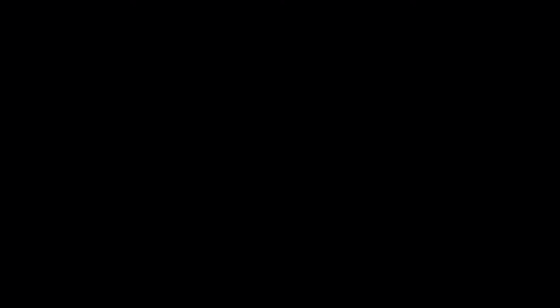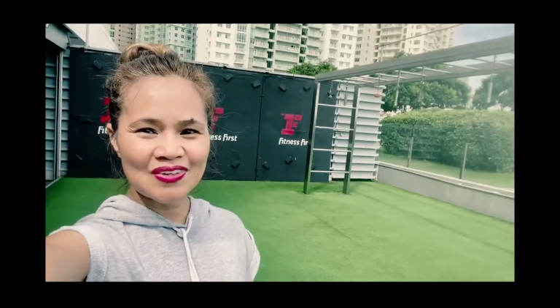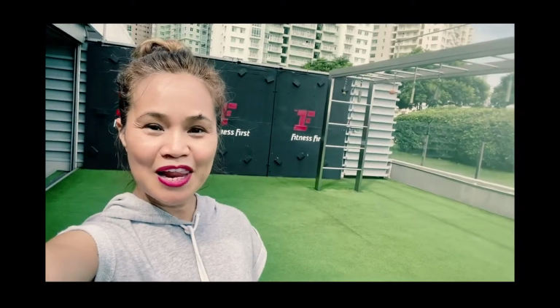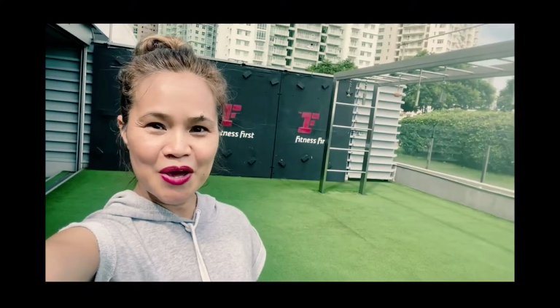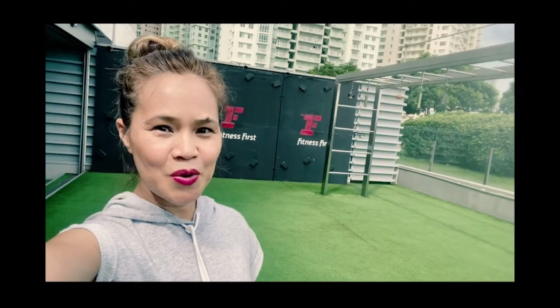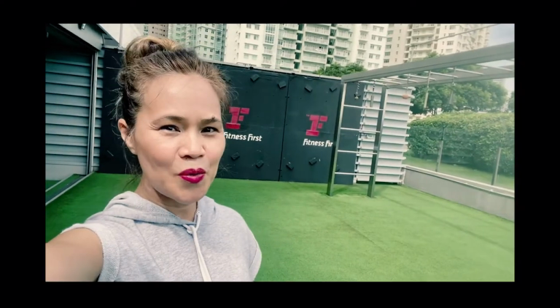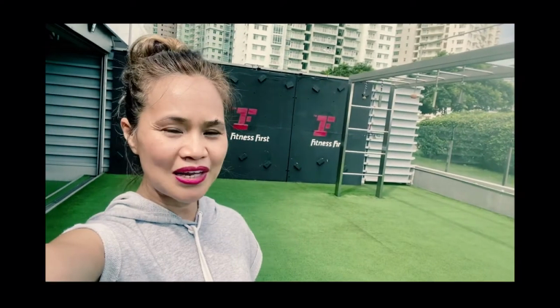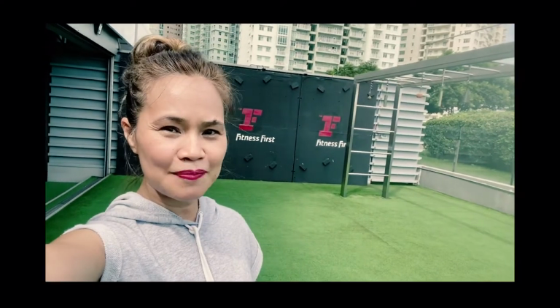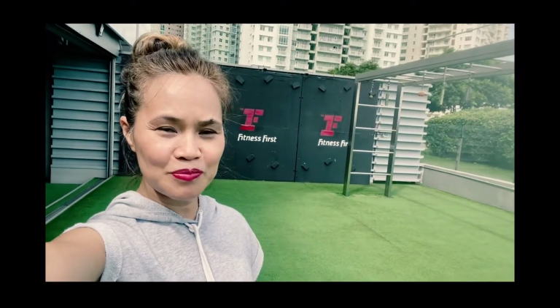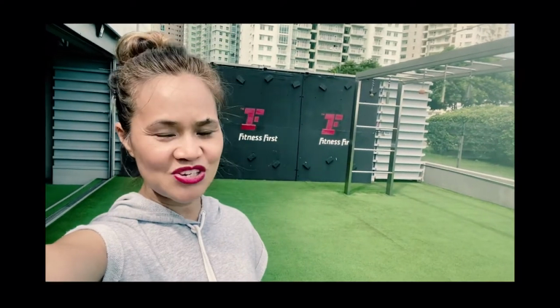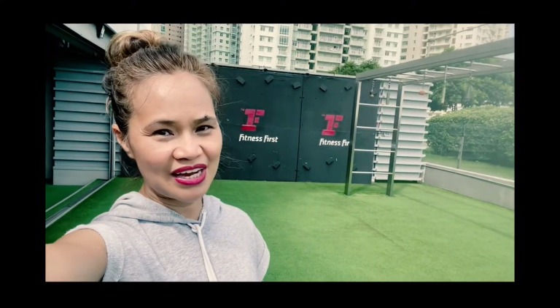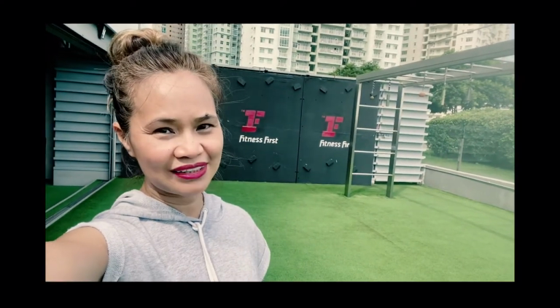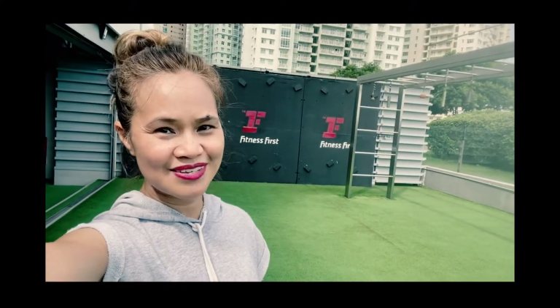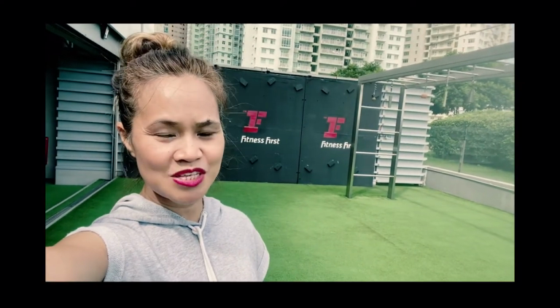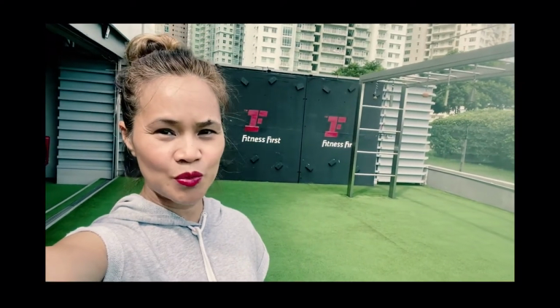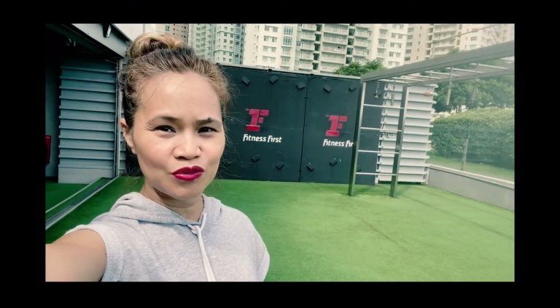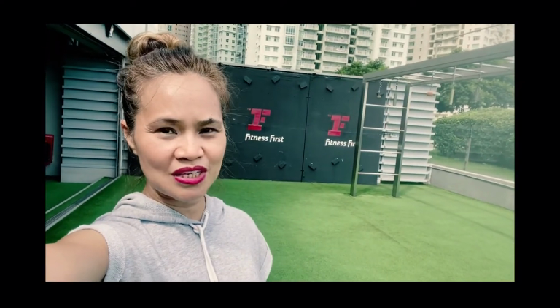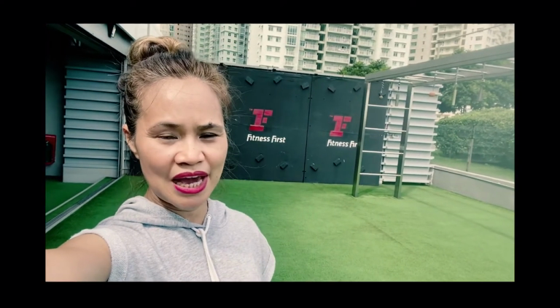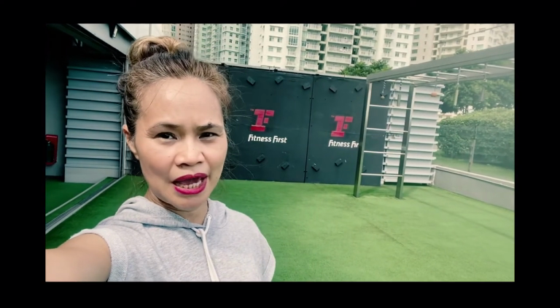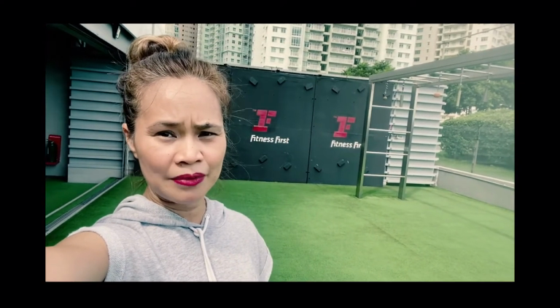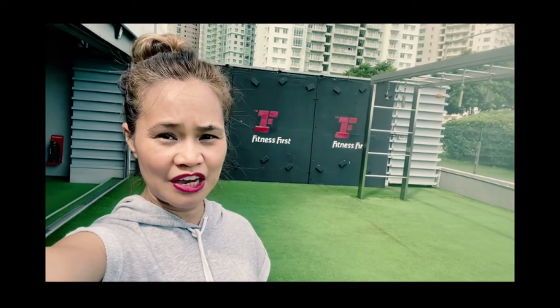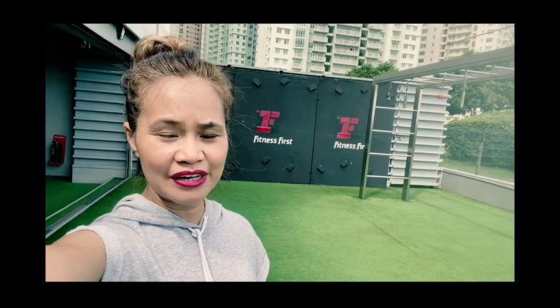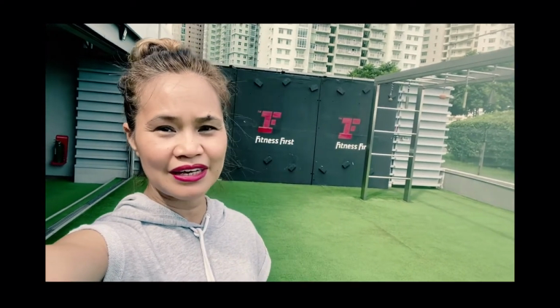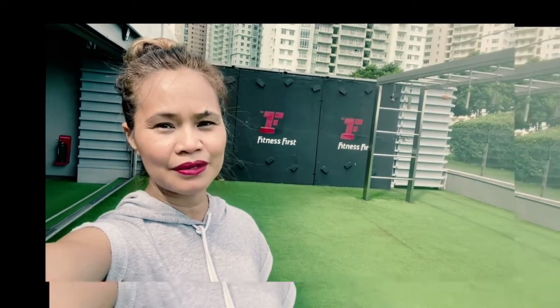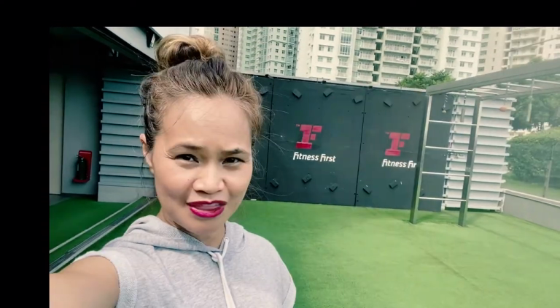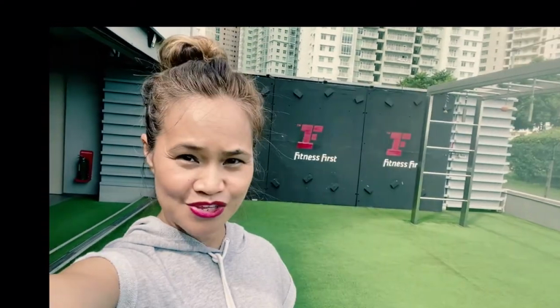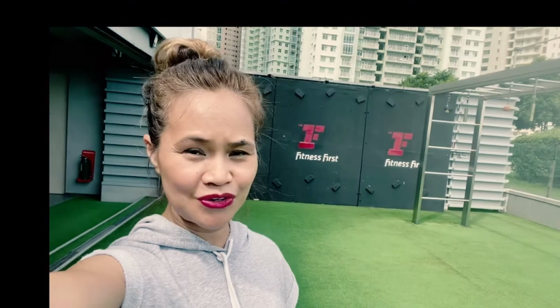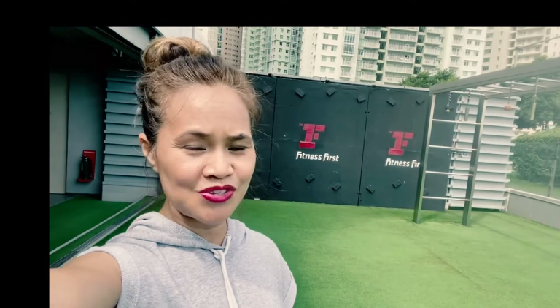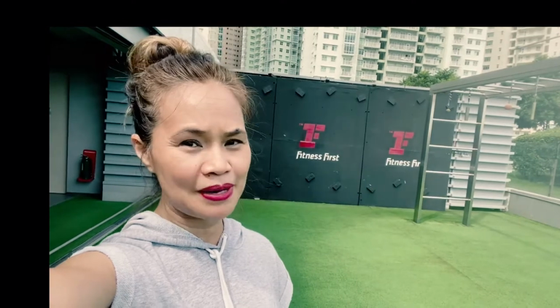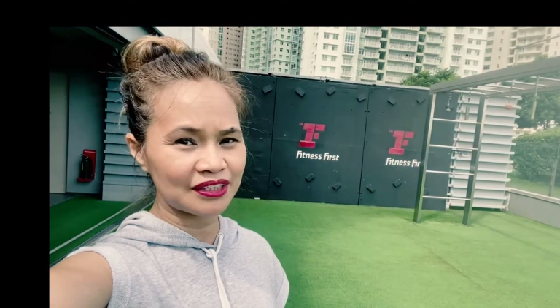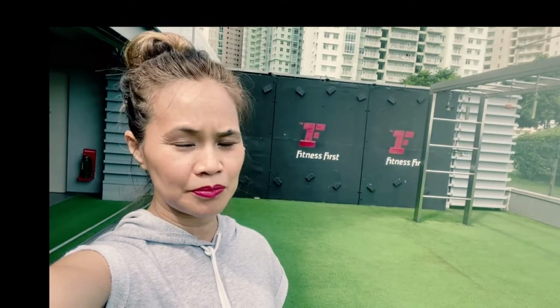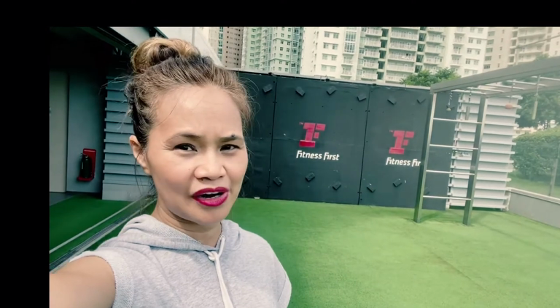Hello! Welcome to my channel. This is Queen V. I'm here in Fitness First, Platinum Aura.